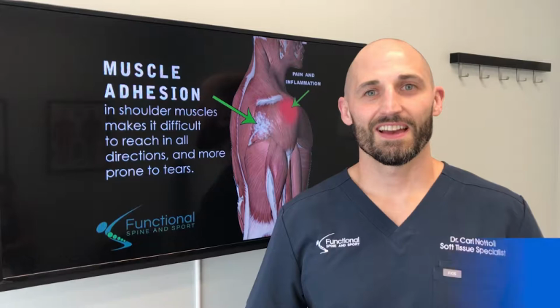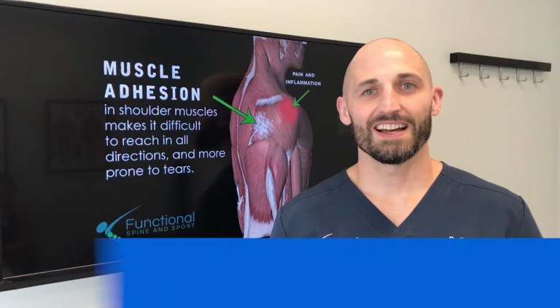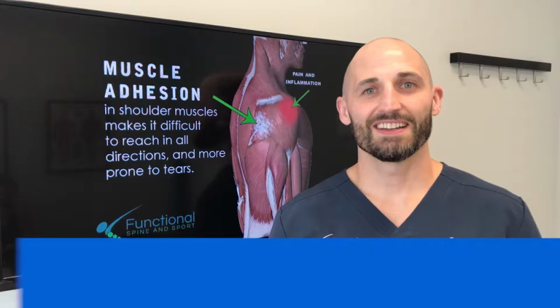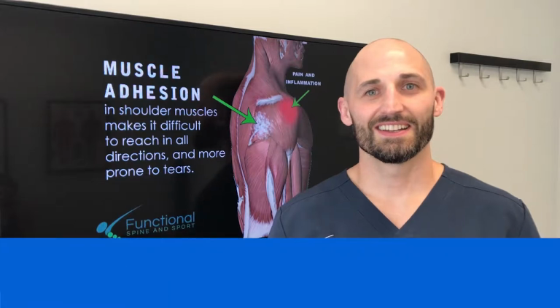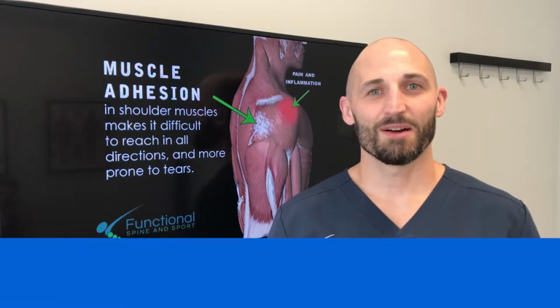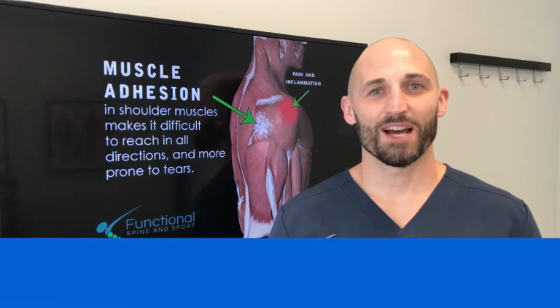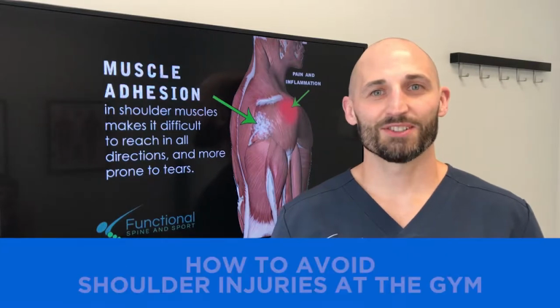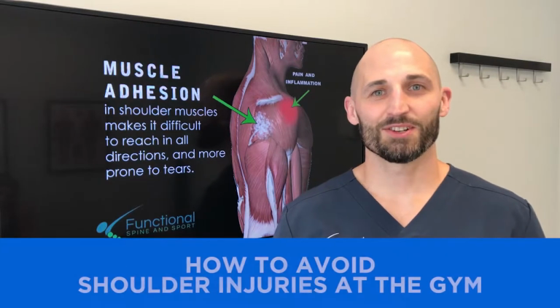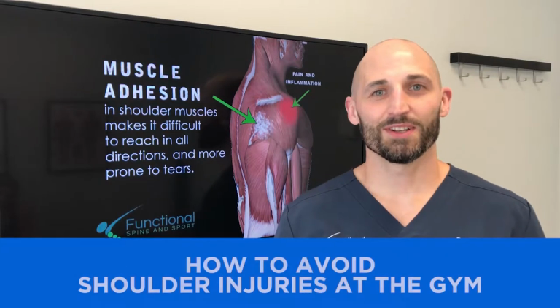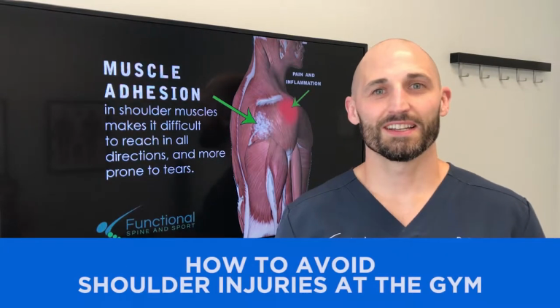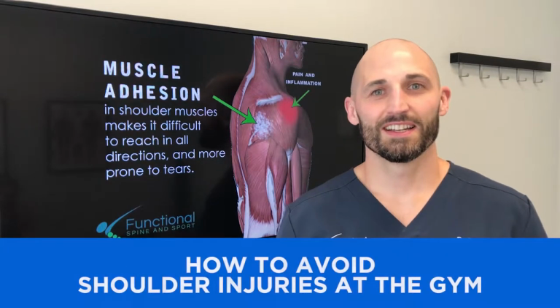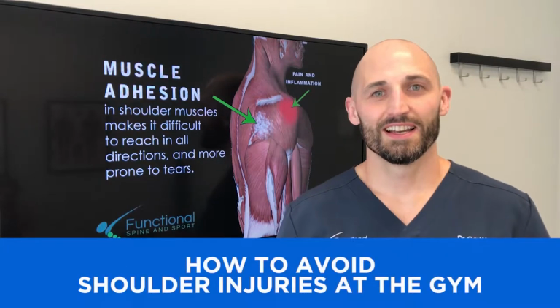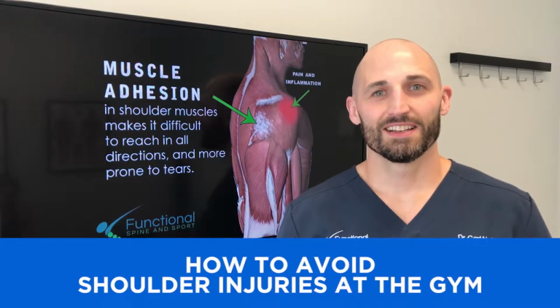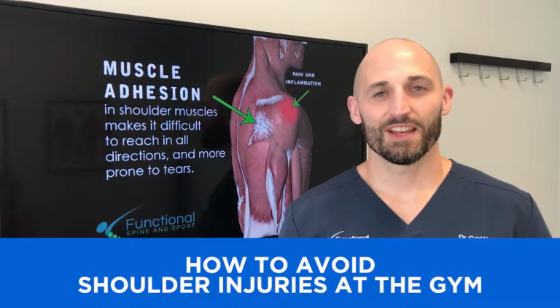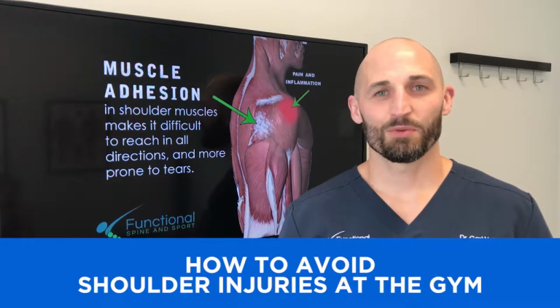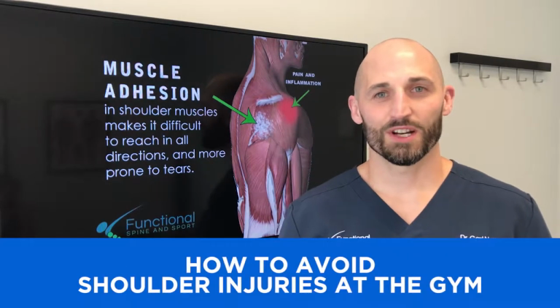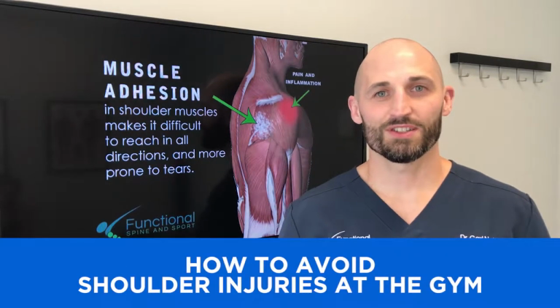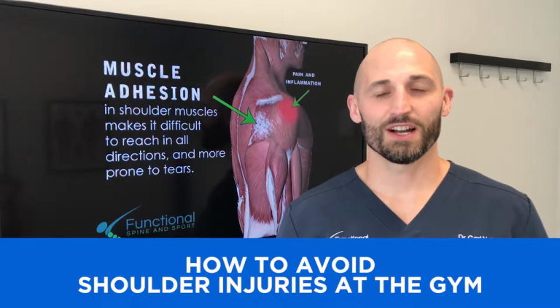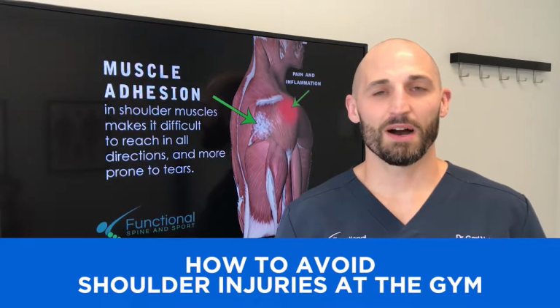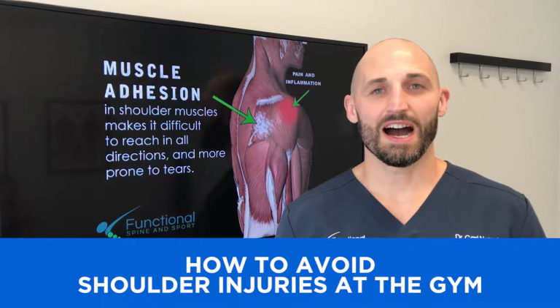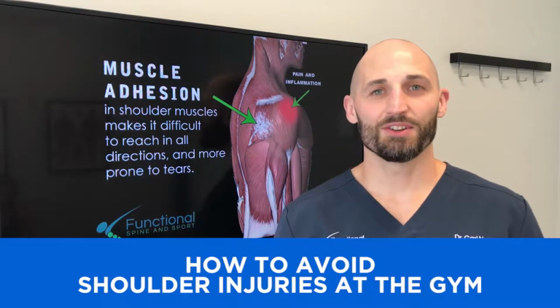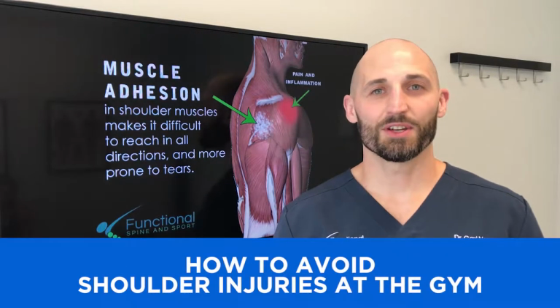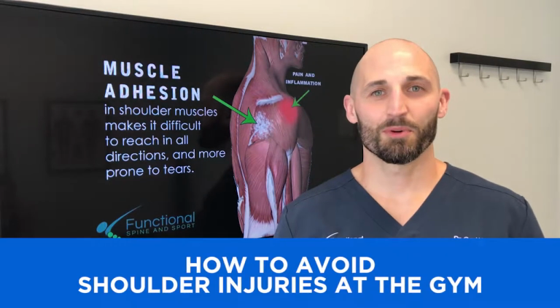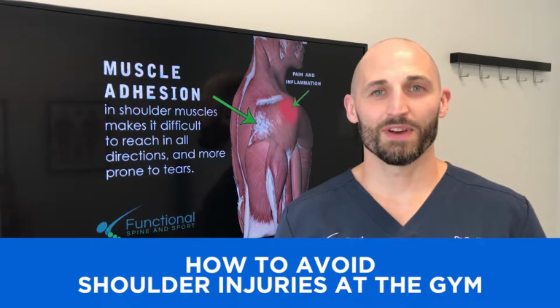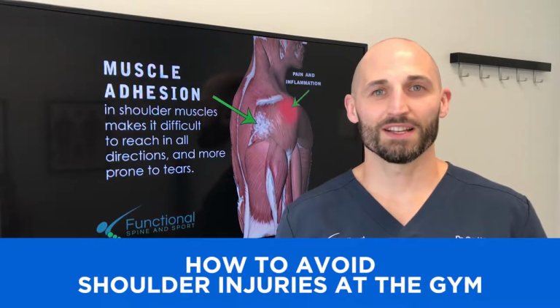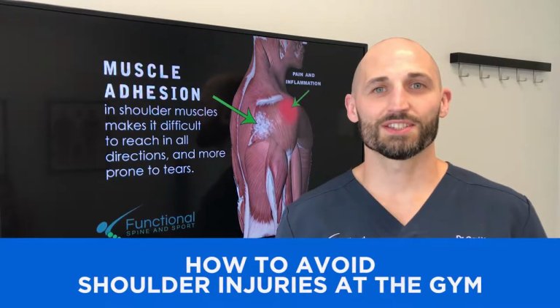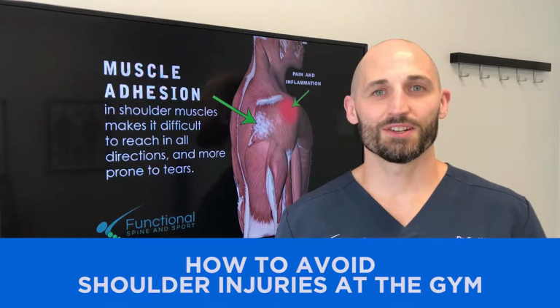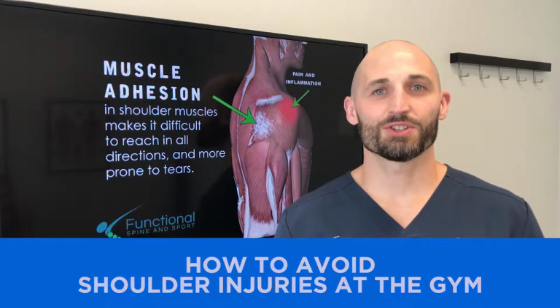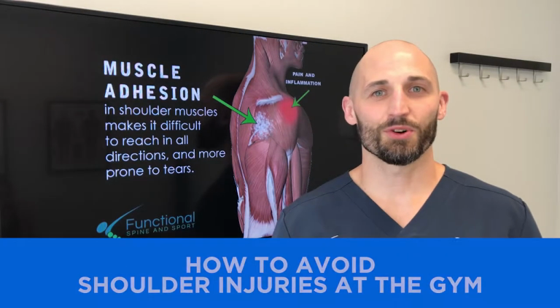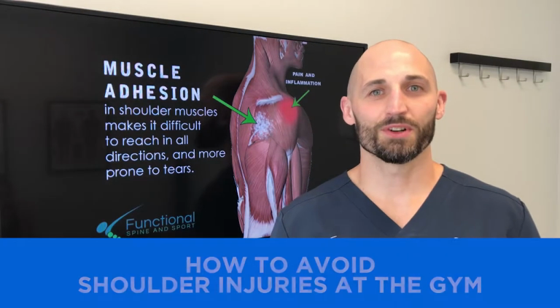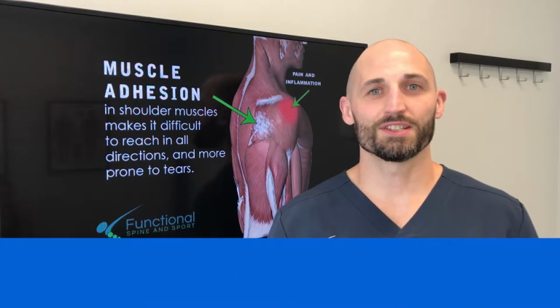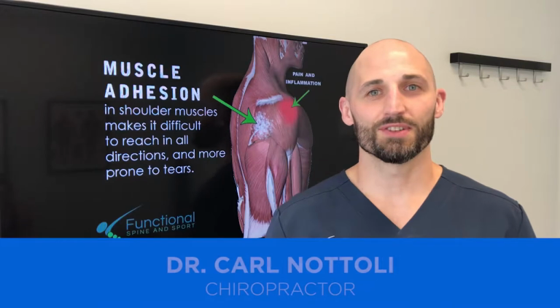Hi, I'm Dr. Natoli. Today we're going to talk about how you can prevent a serious shoulder injury.